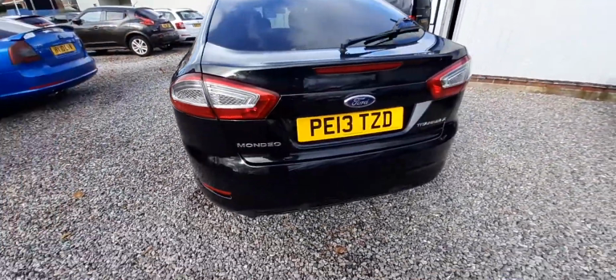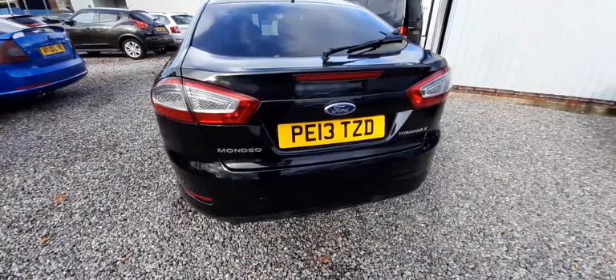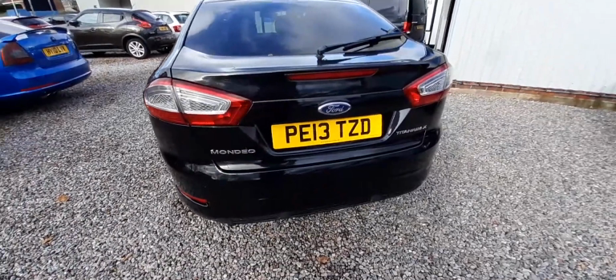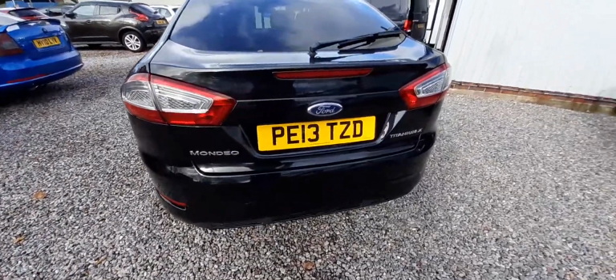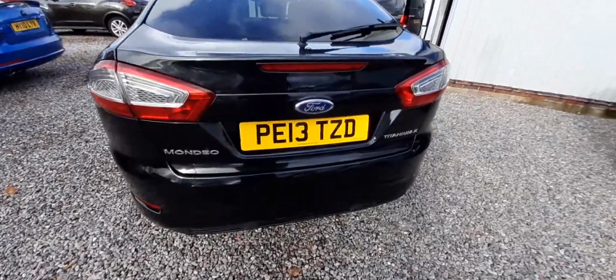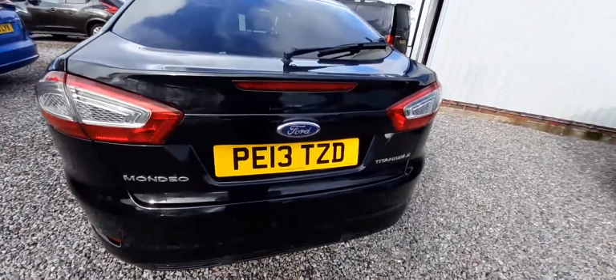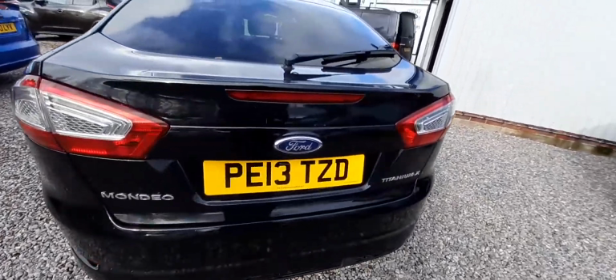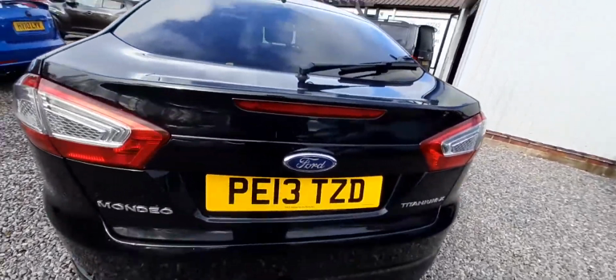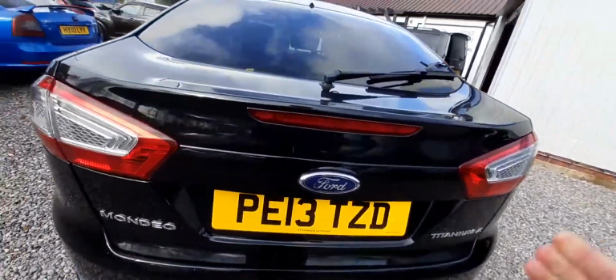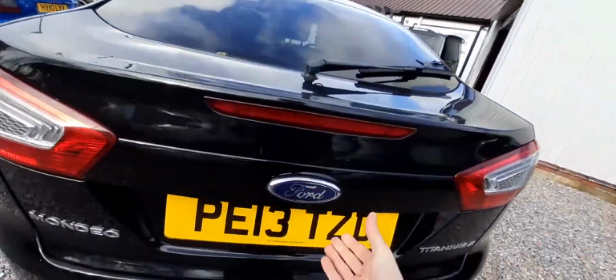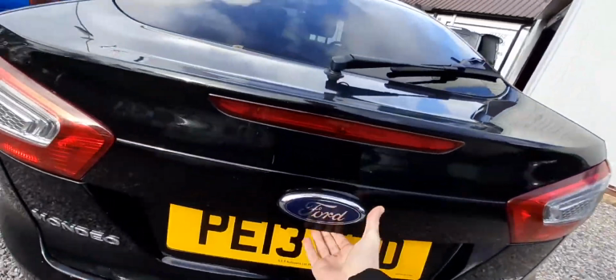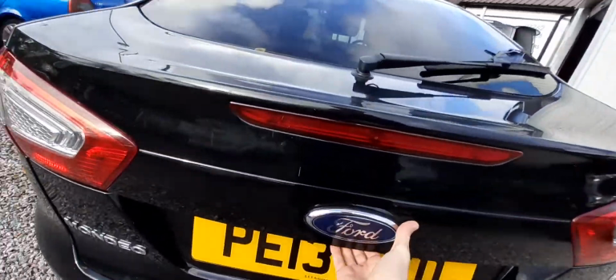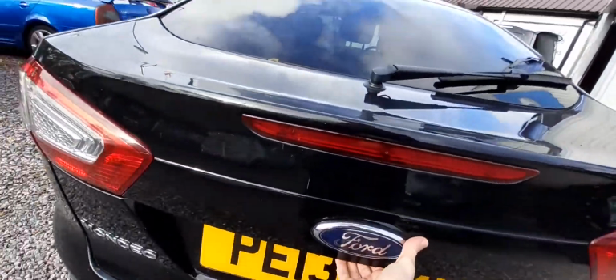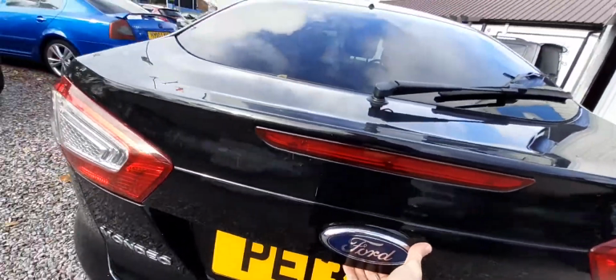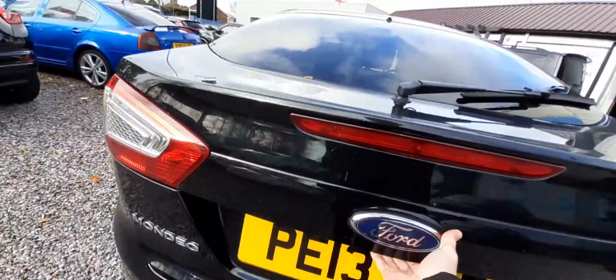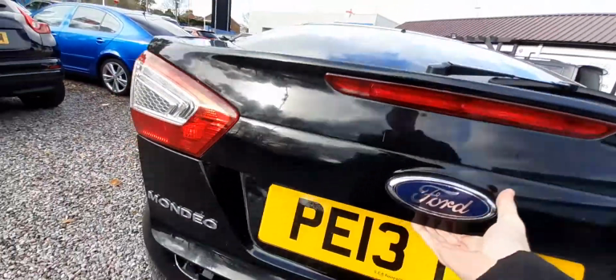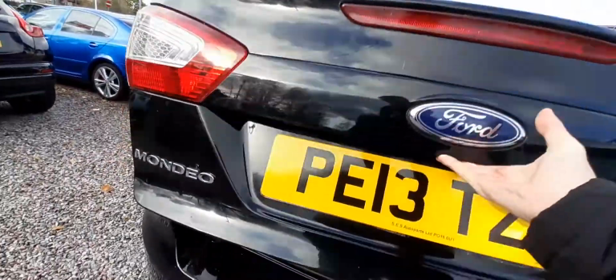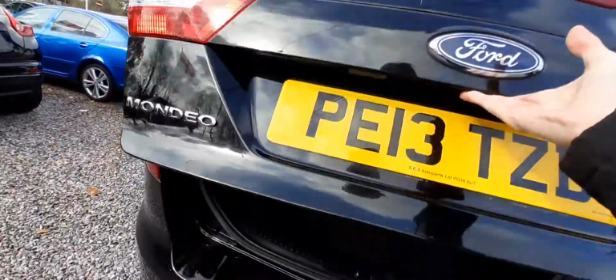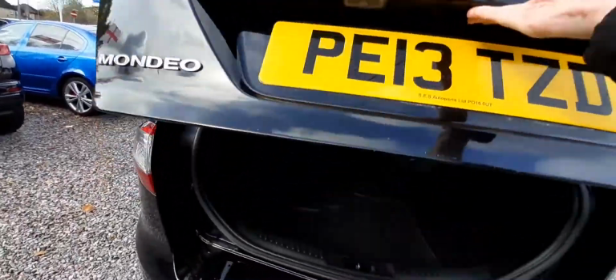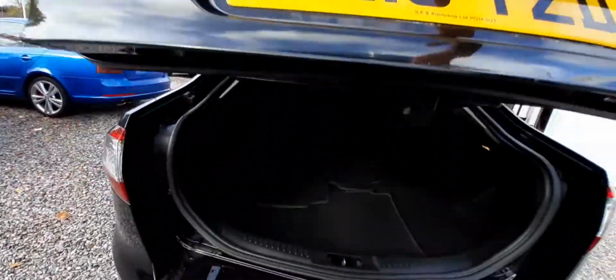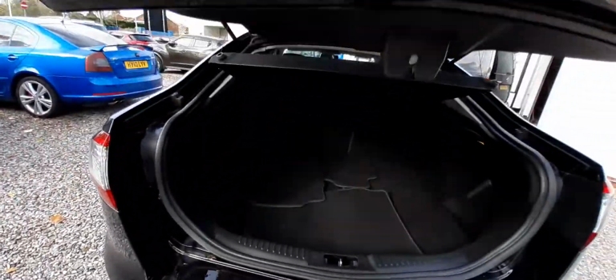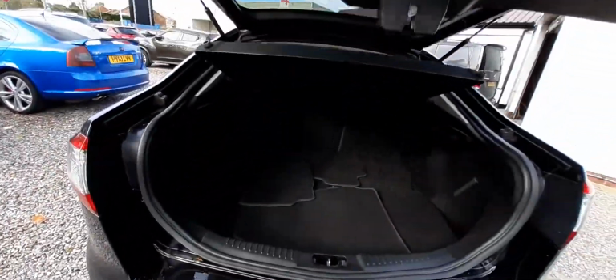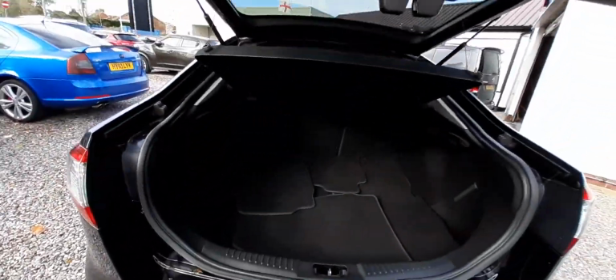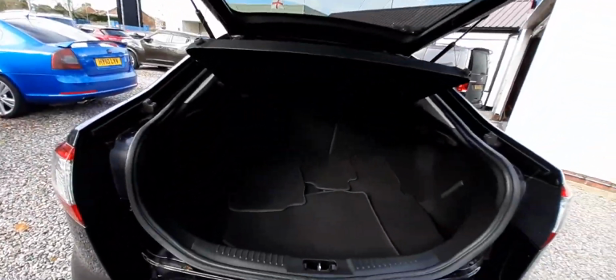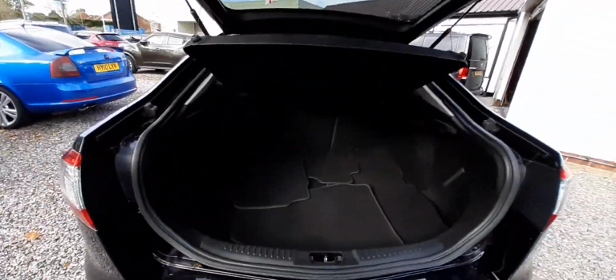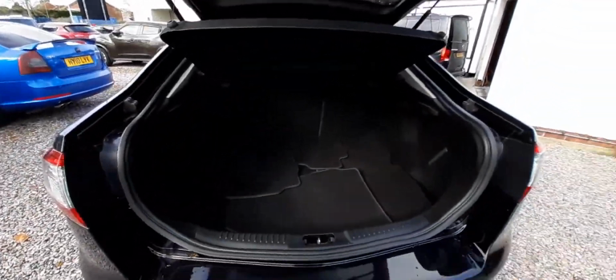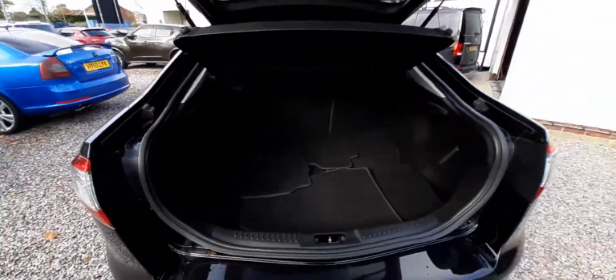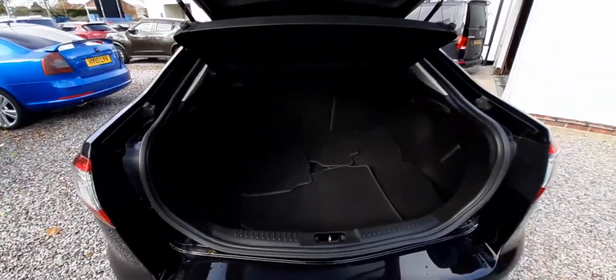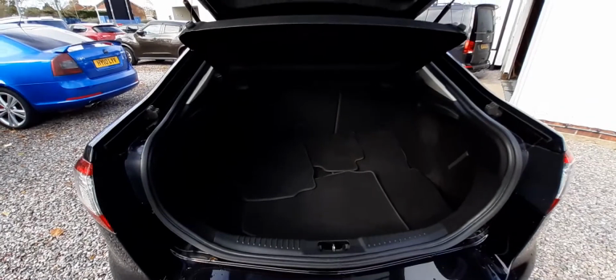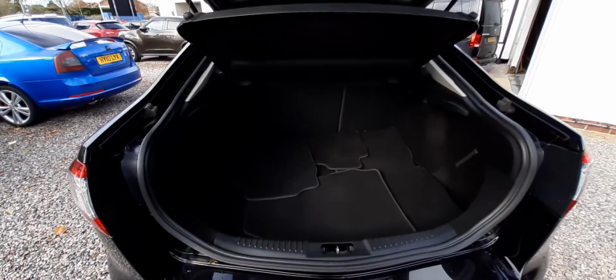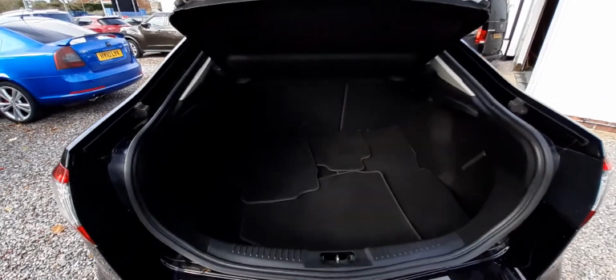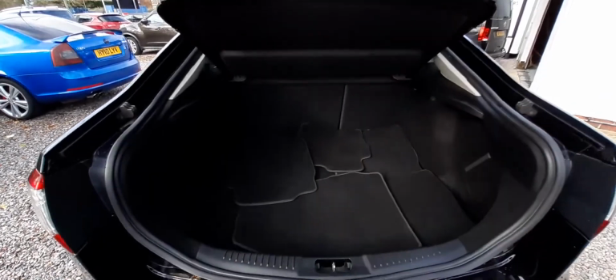If we just open up the boot here, you can see just how much room there is inside.